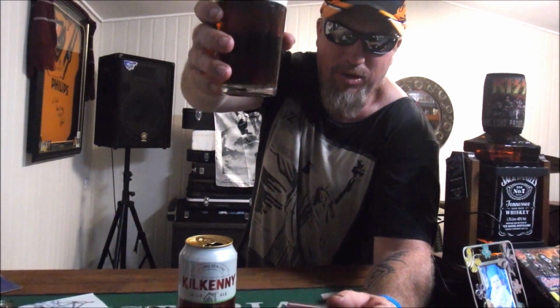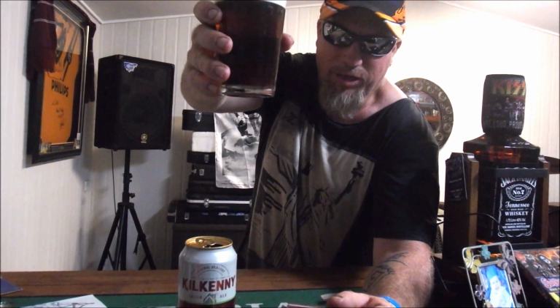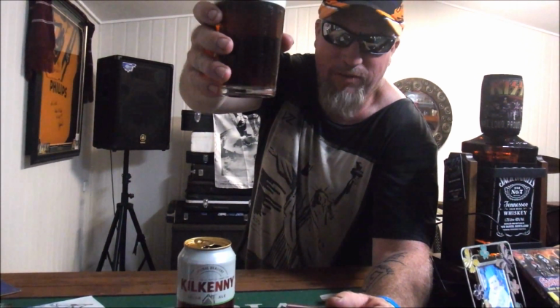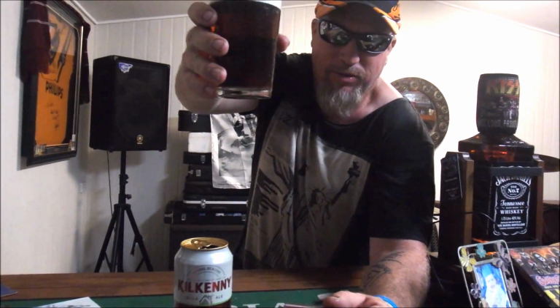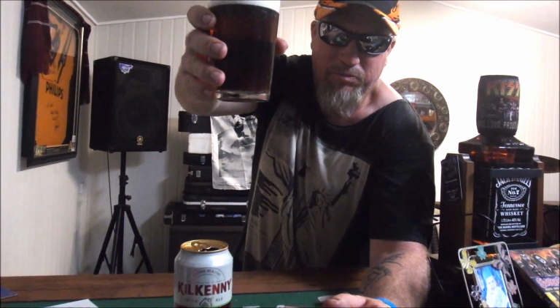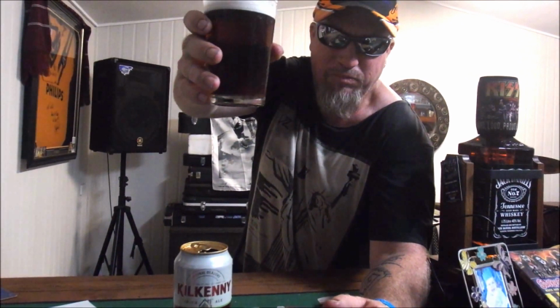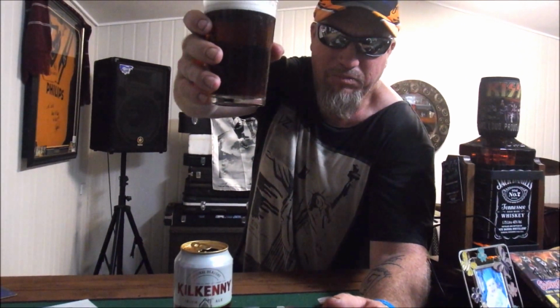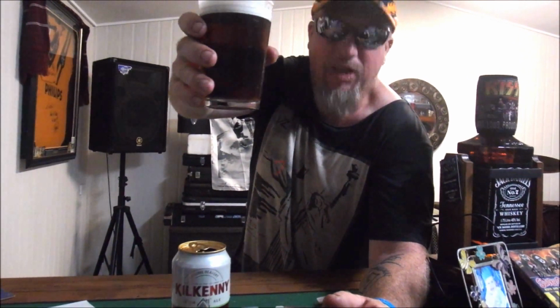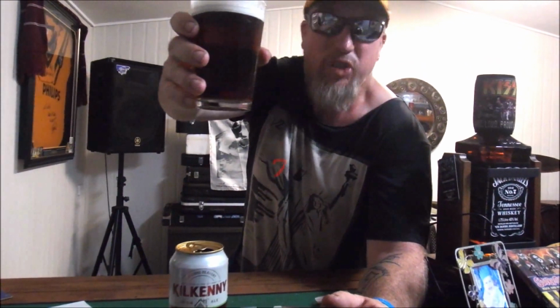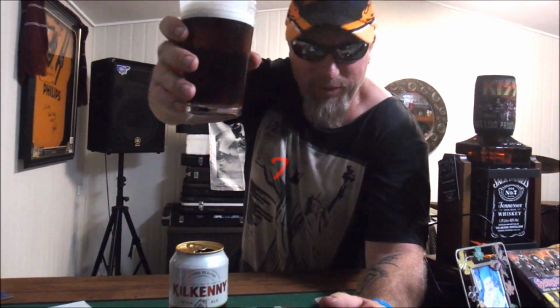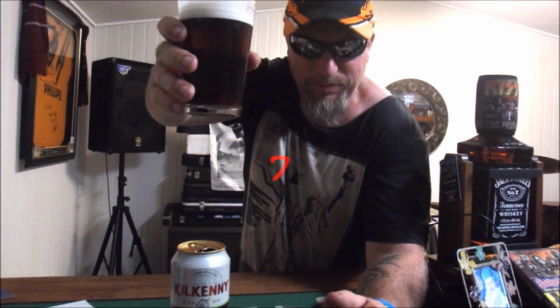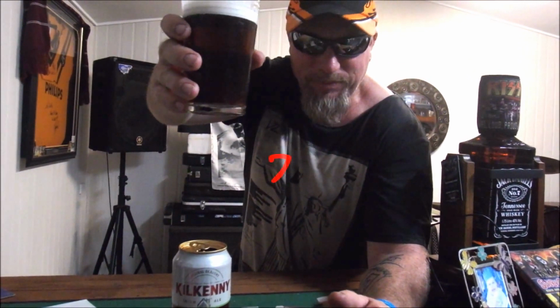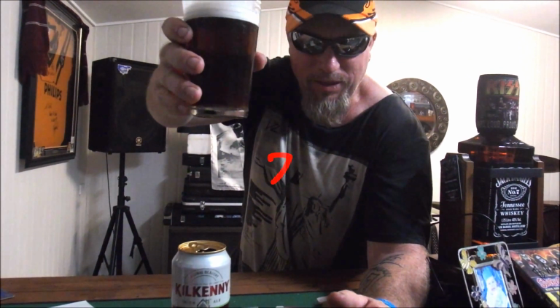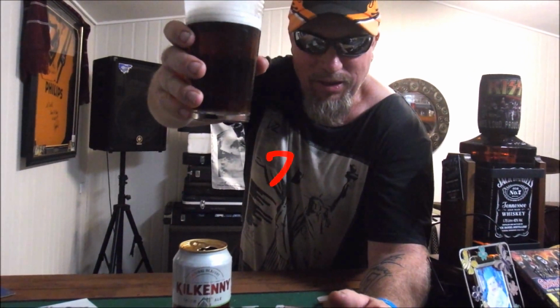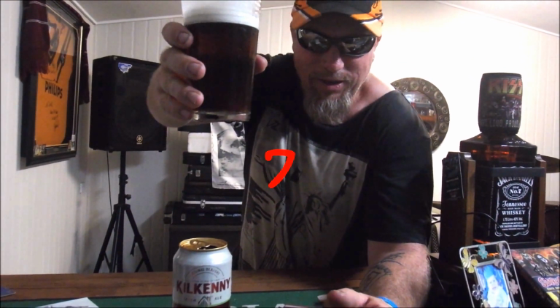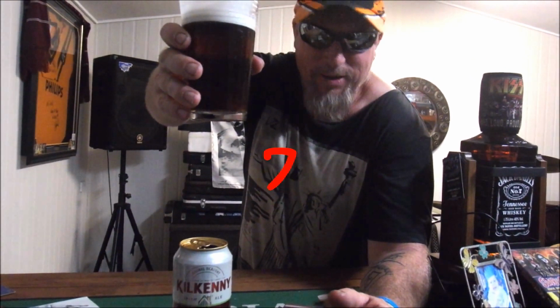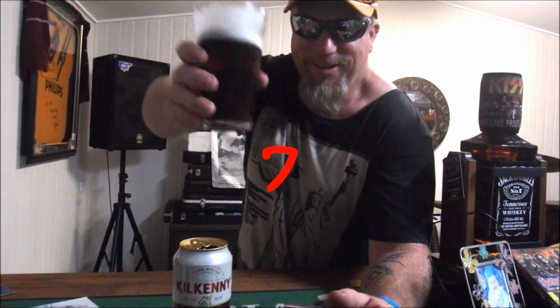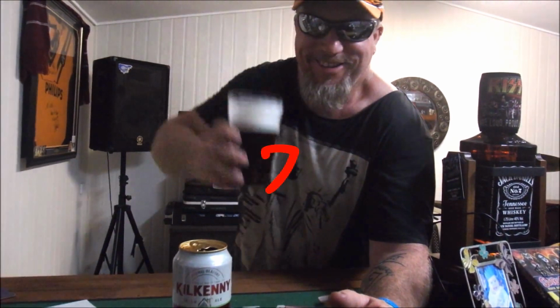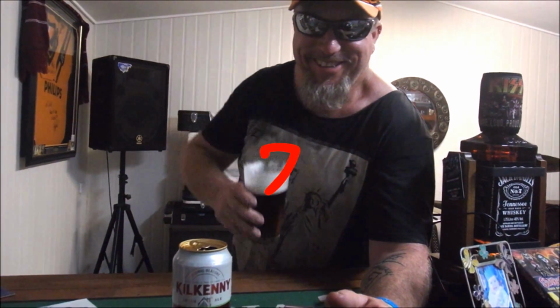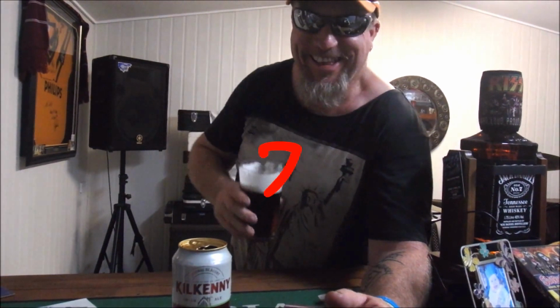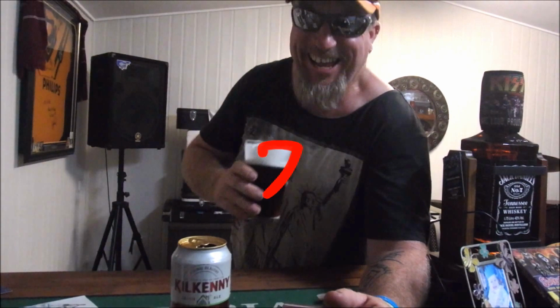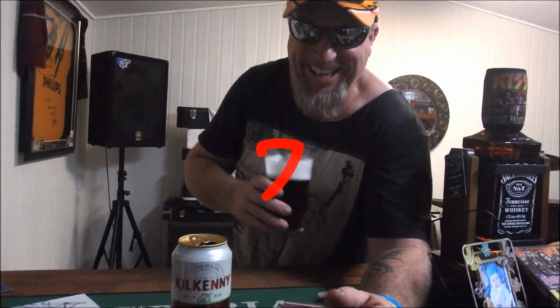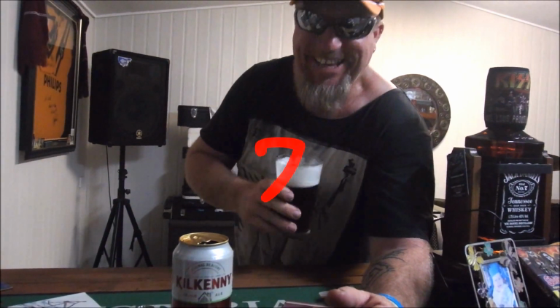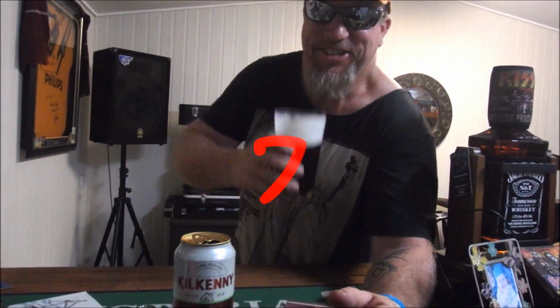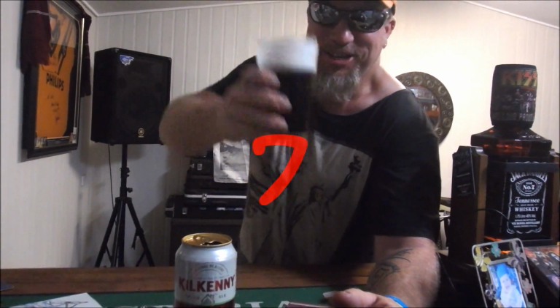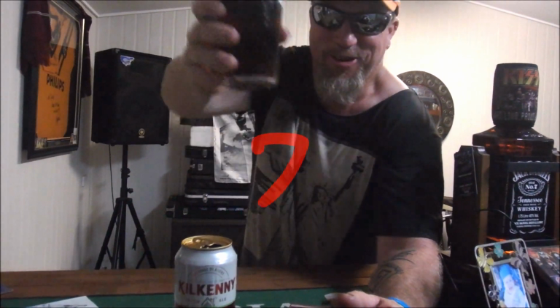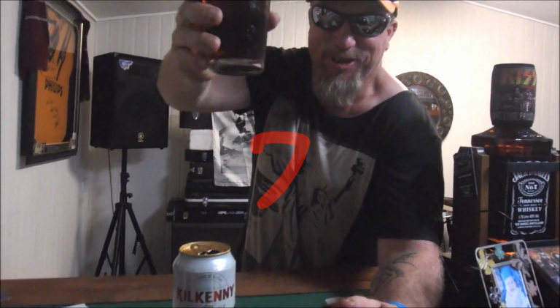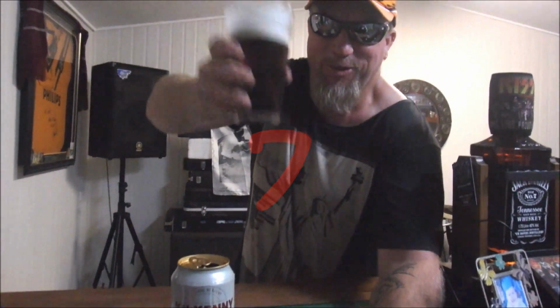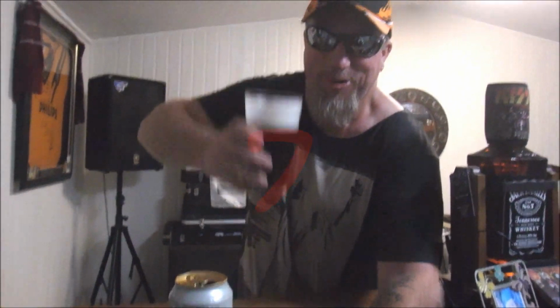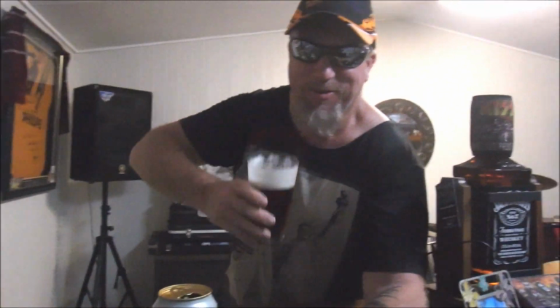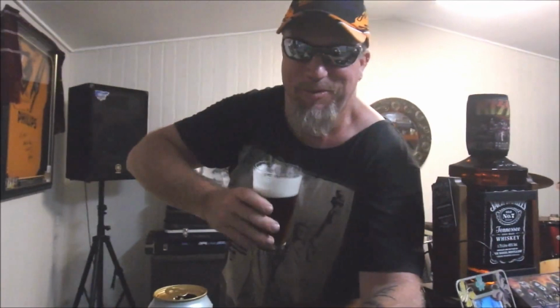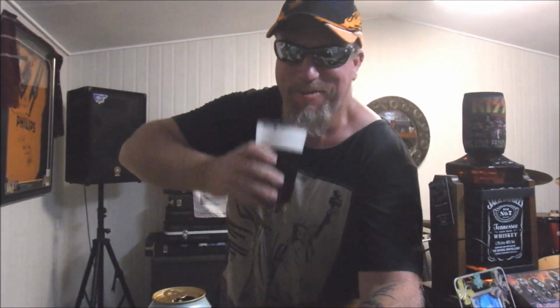I'm gonna give it a seven. Cheers guys. Have a good night. Rip it up.